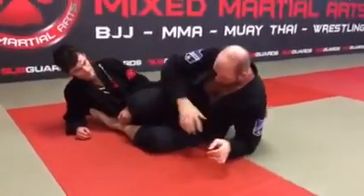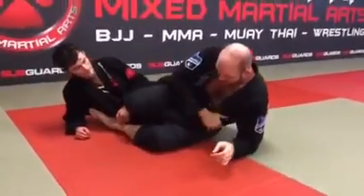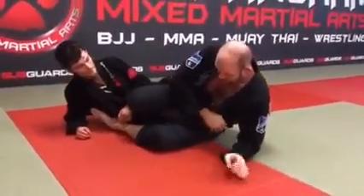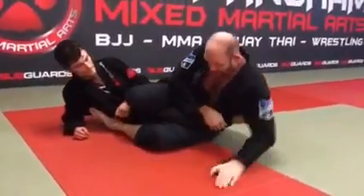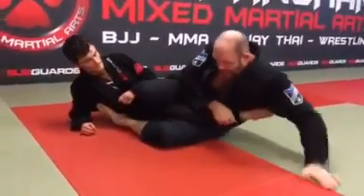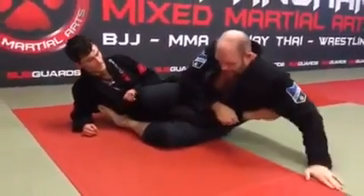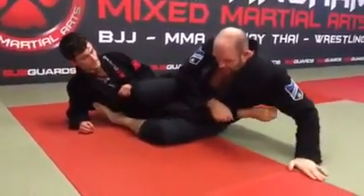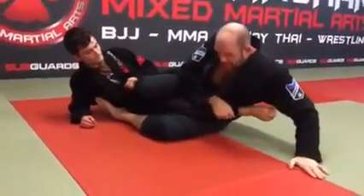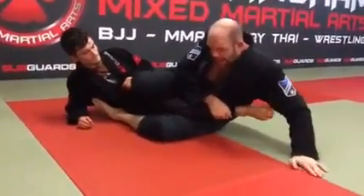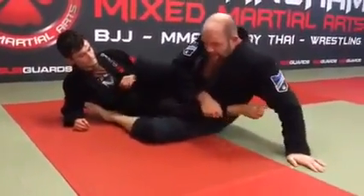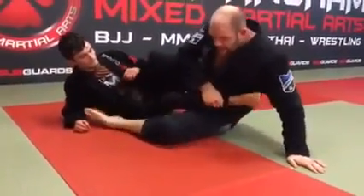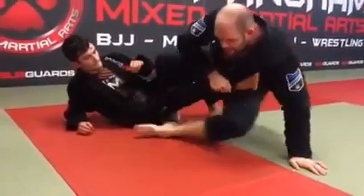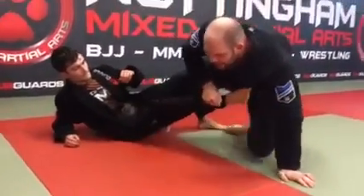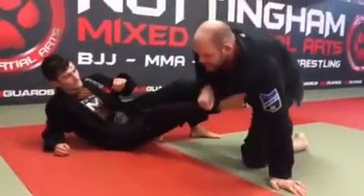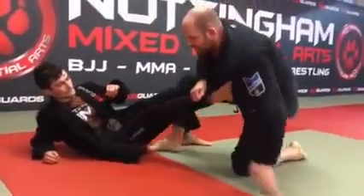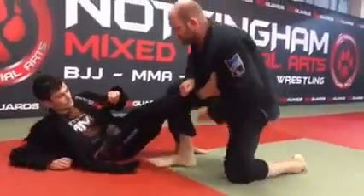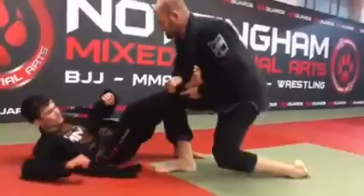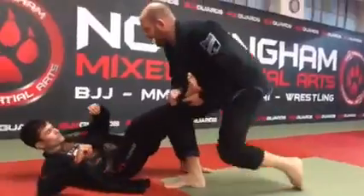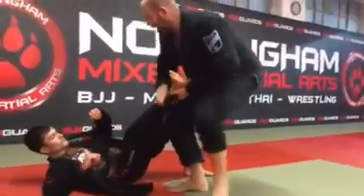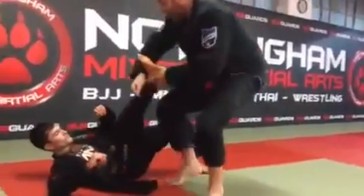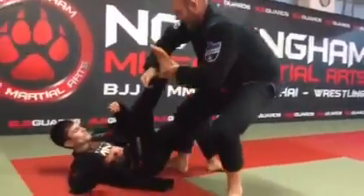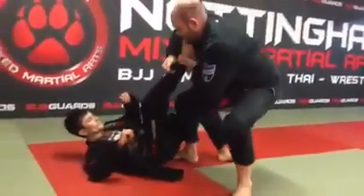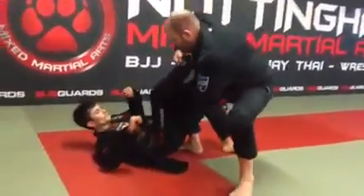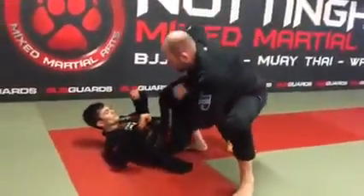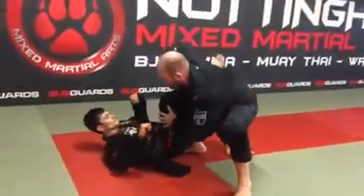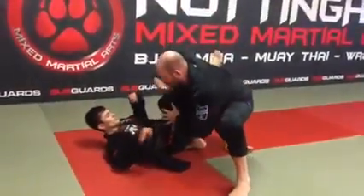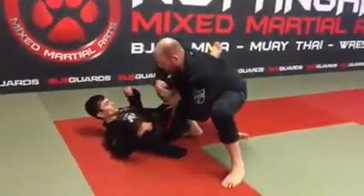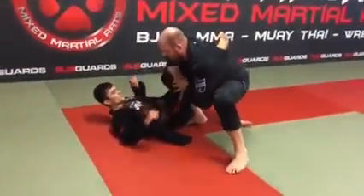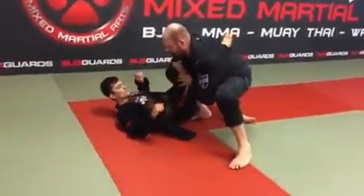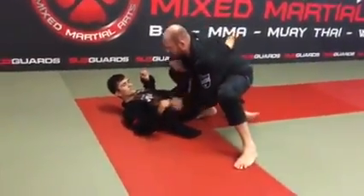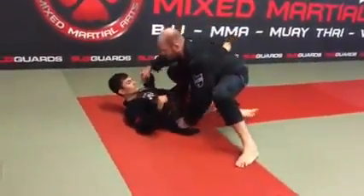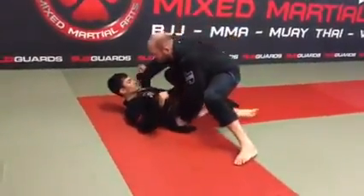Top hand to grab the leg. Base, technical stand — maybe look for that leg grab position.